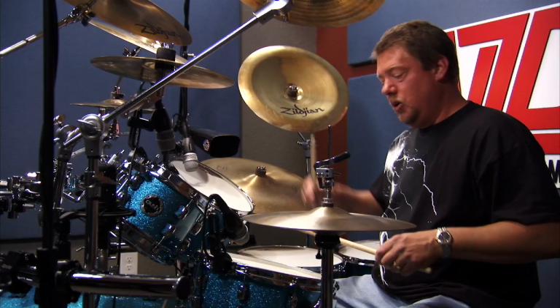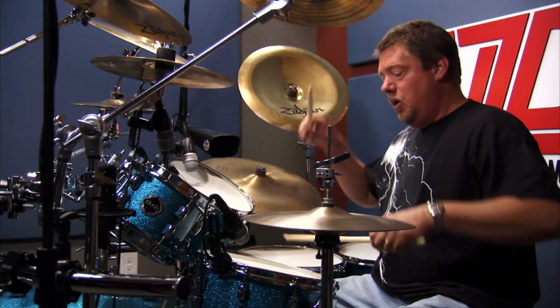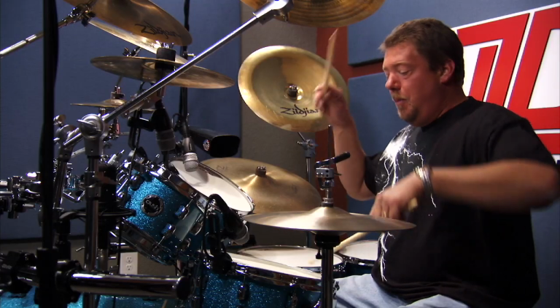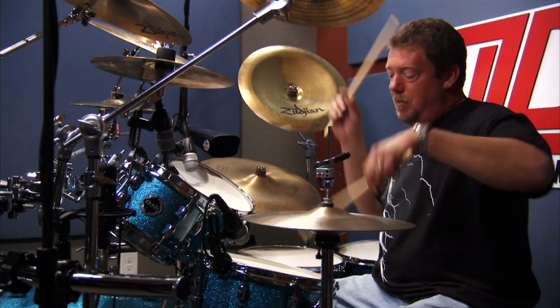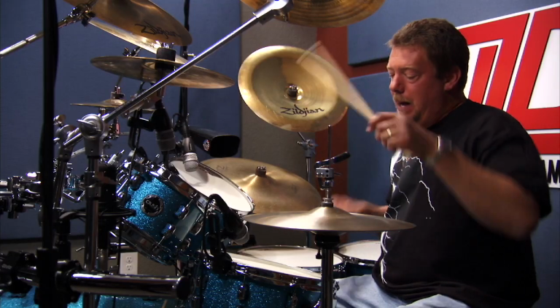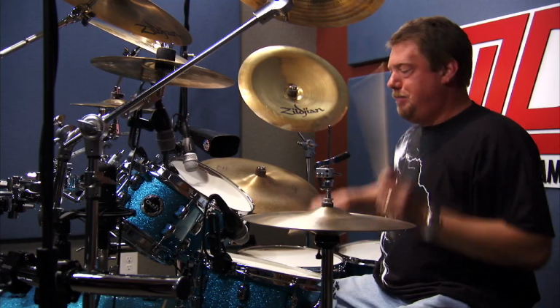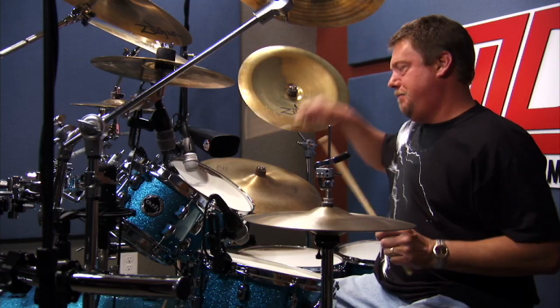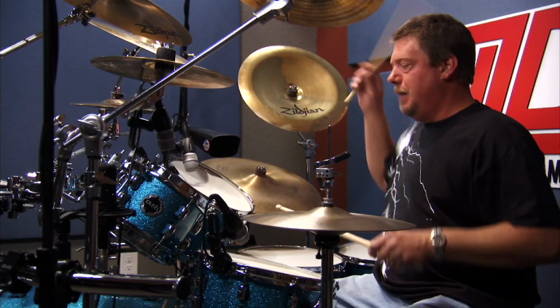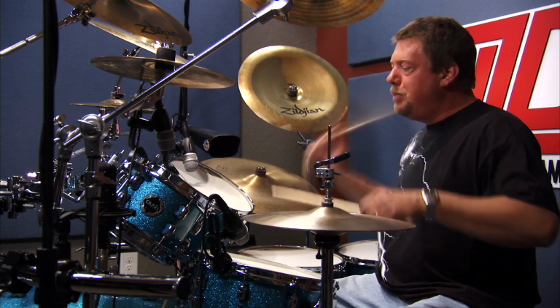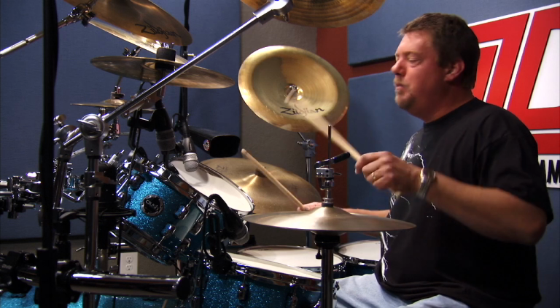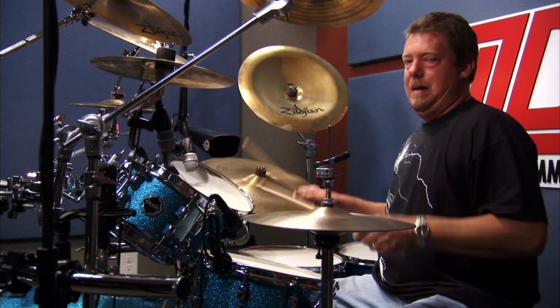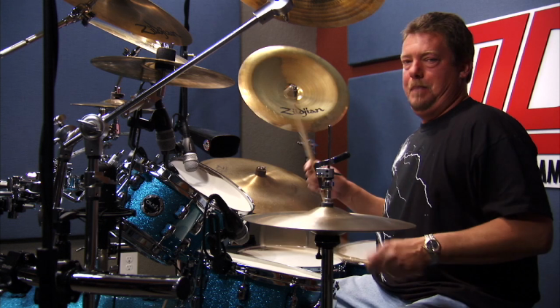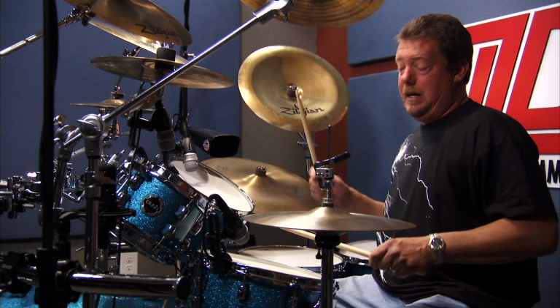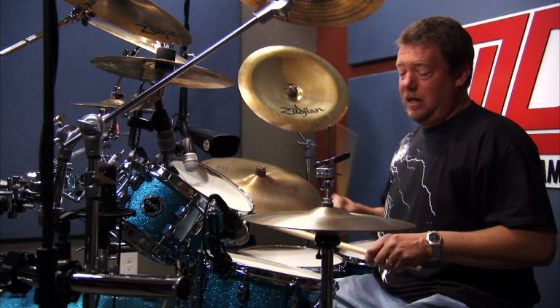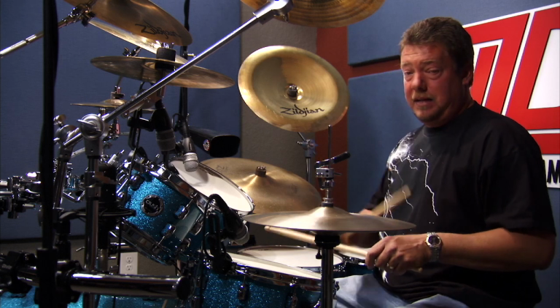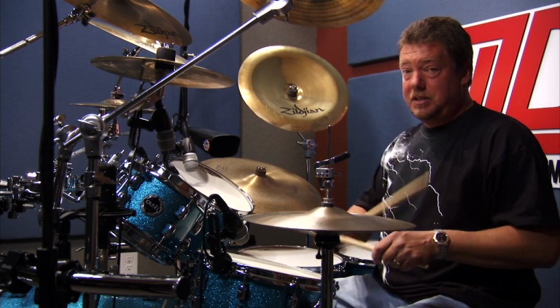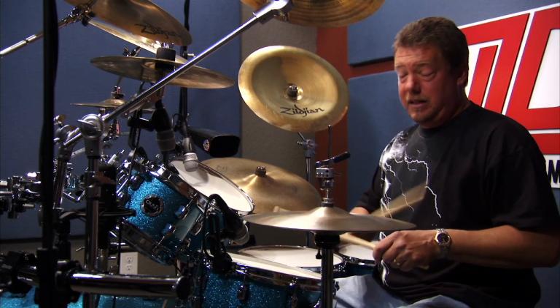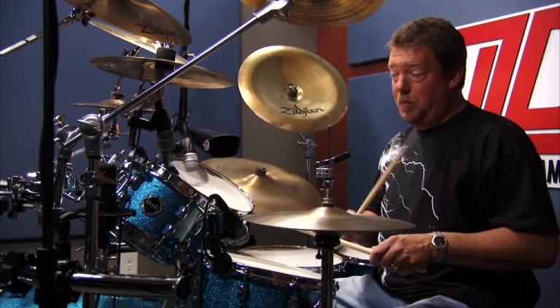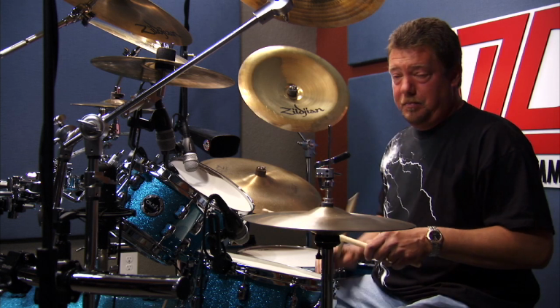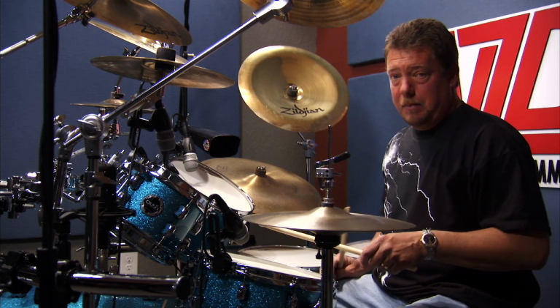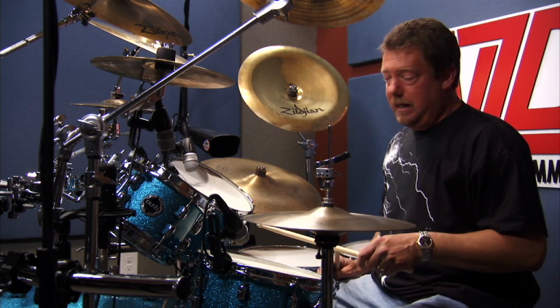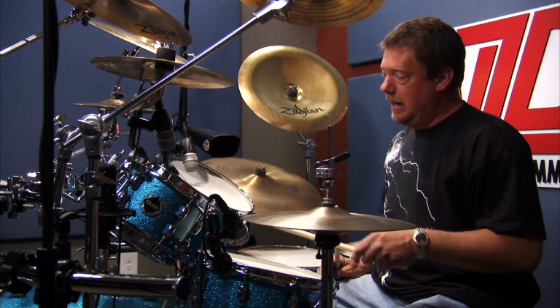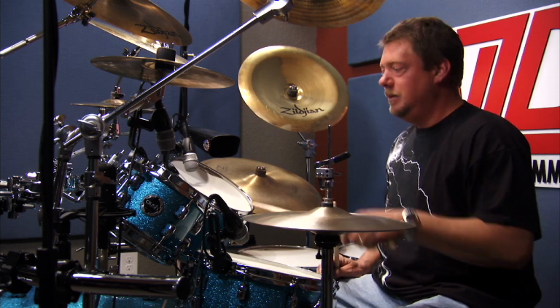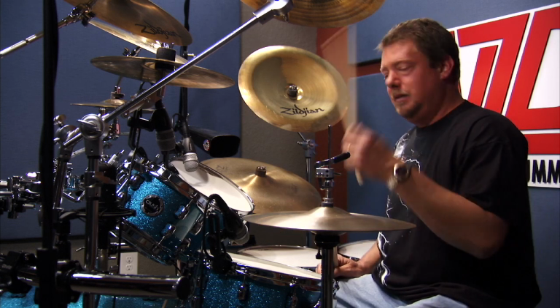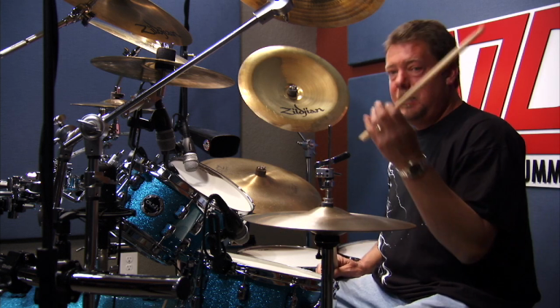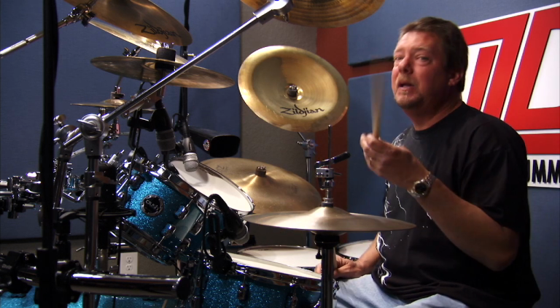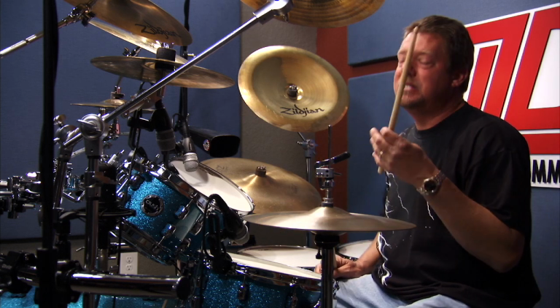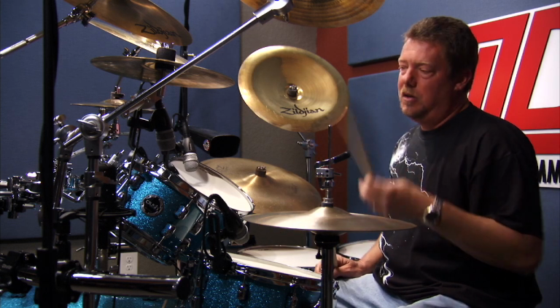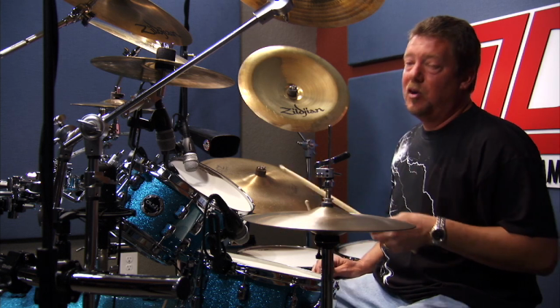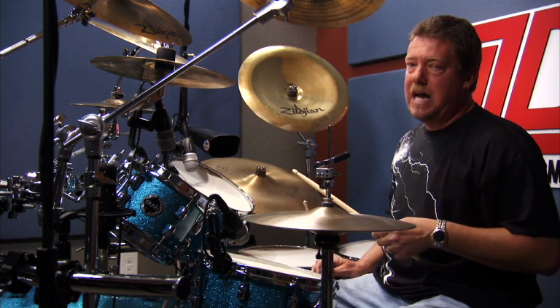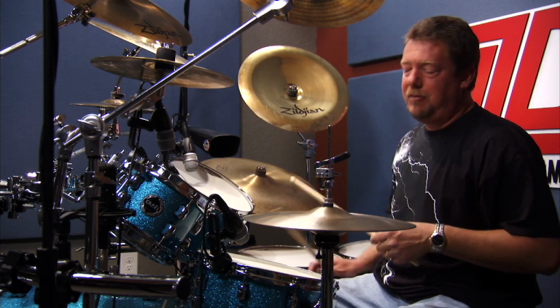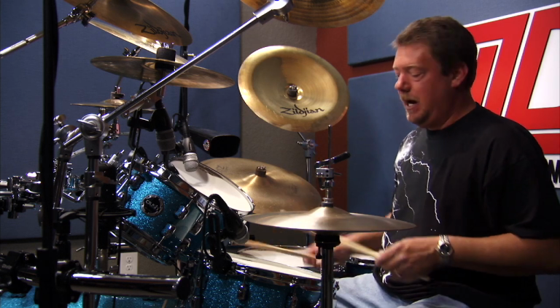We go boom, boom, boom, boom boom, boom boom. Your left hand is going to go double again. Let me play it slow, the first half.